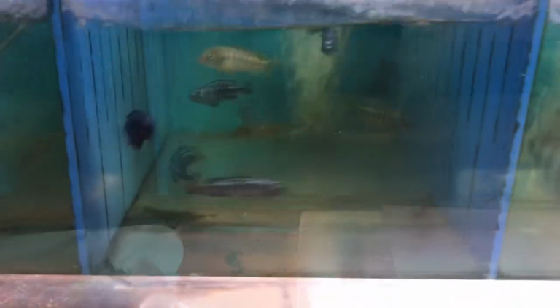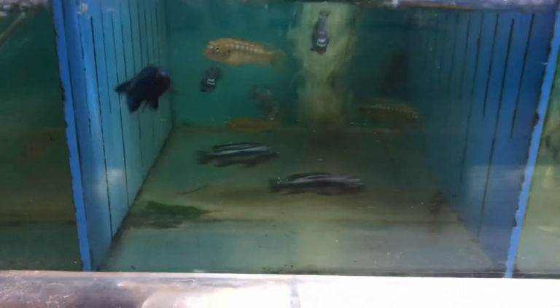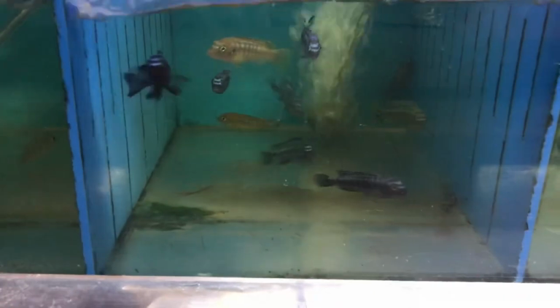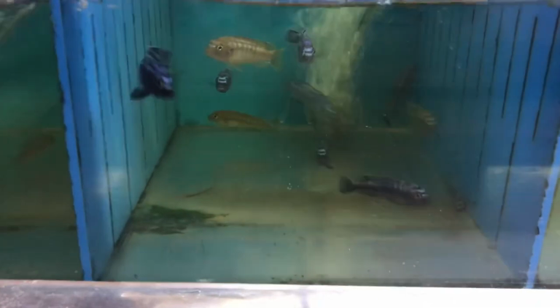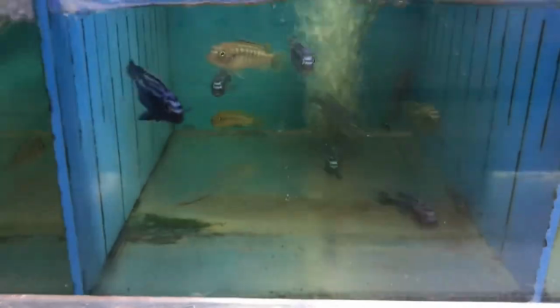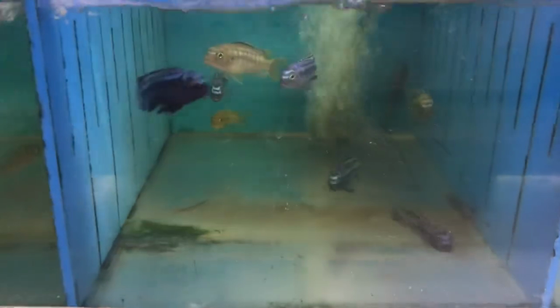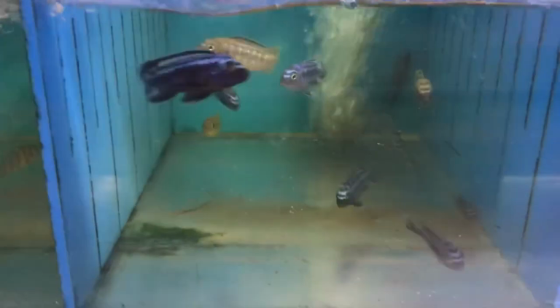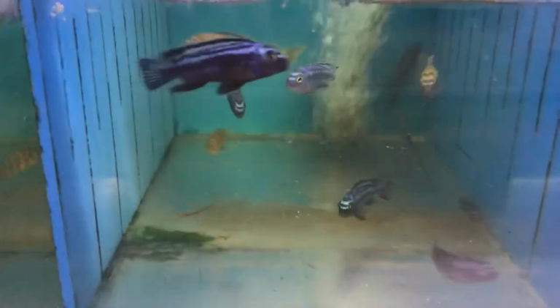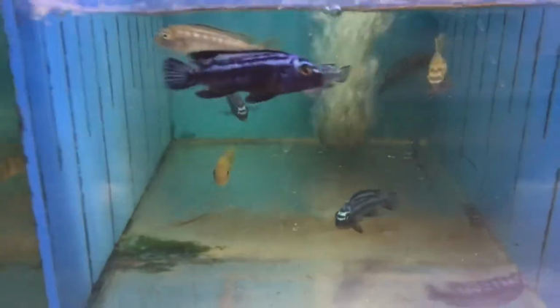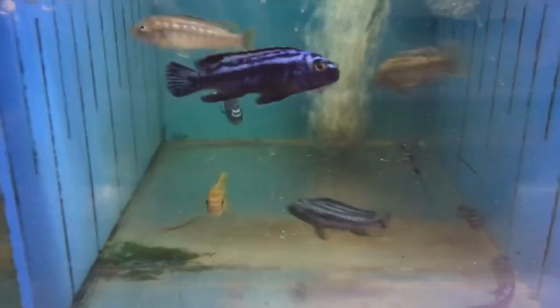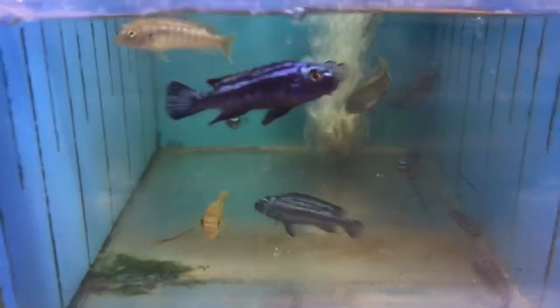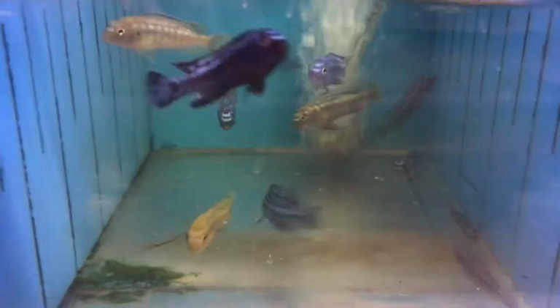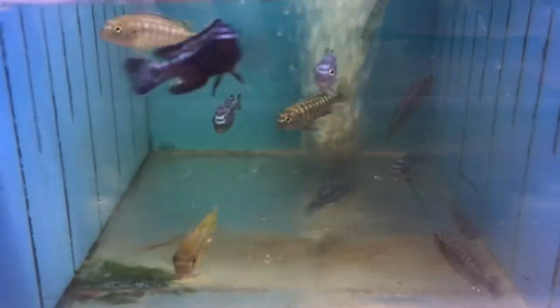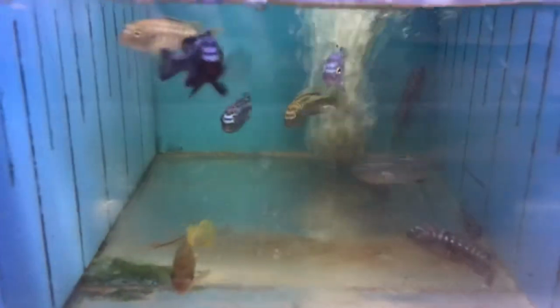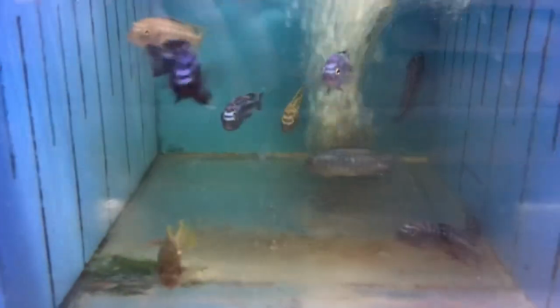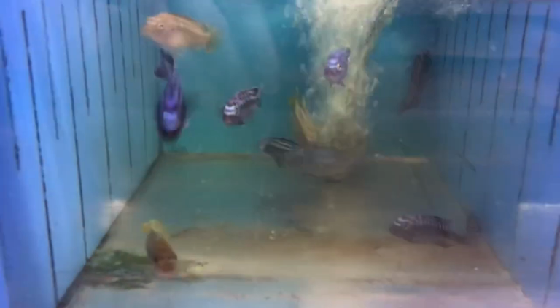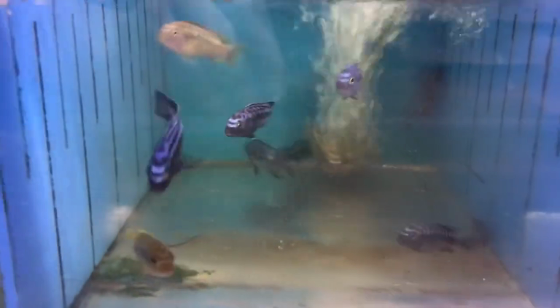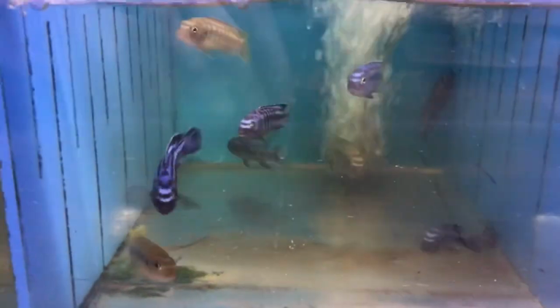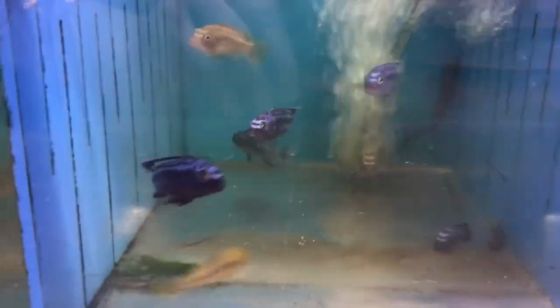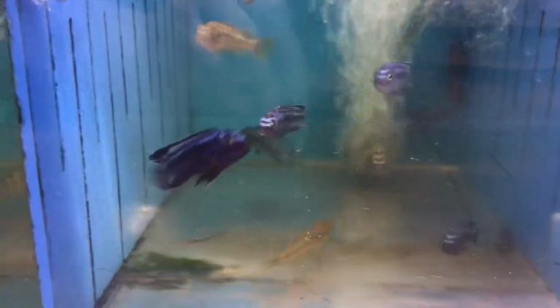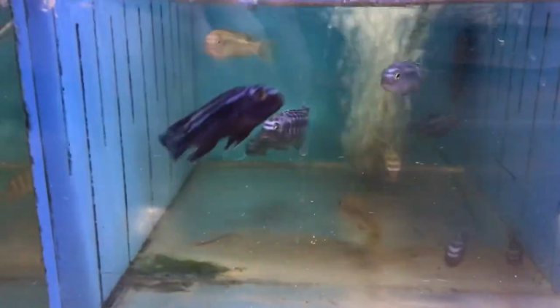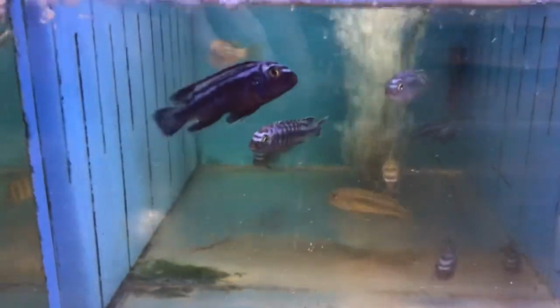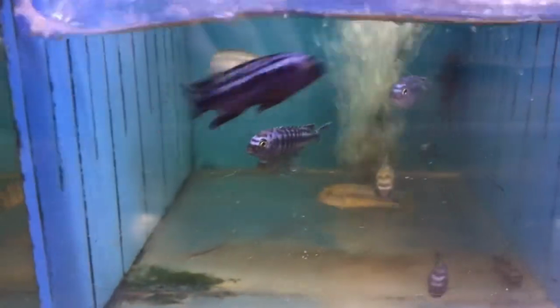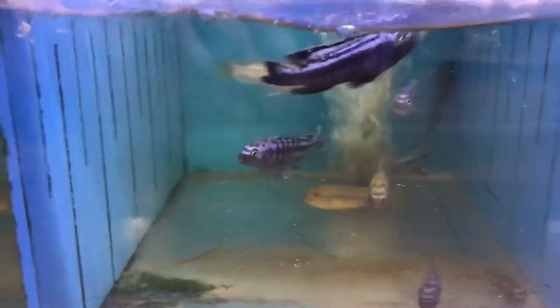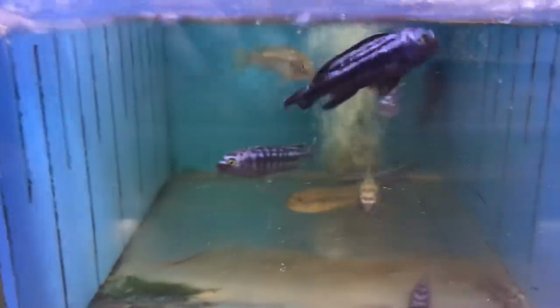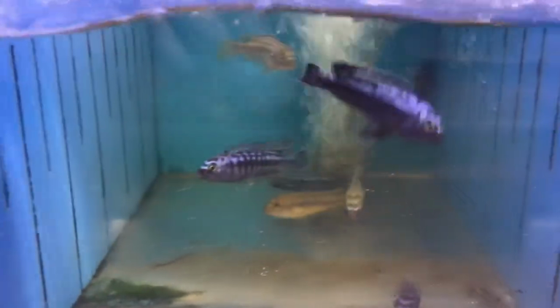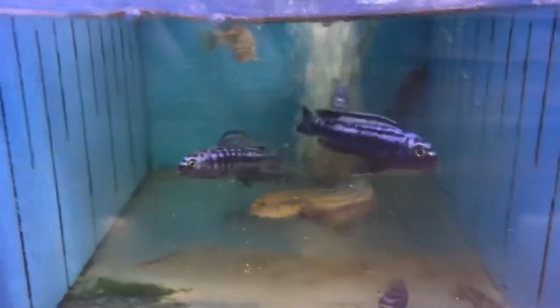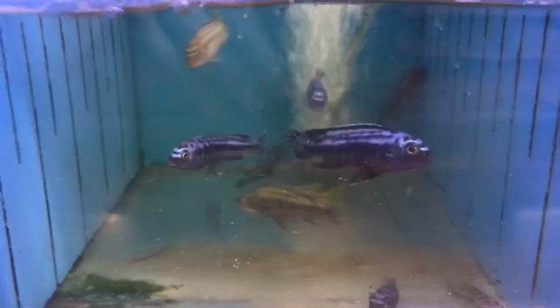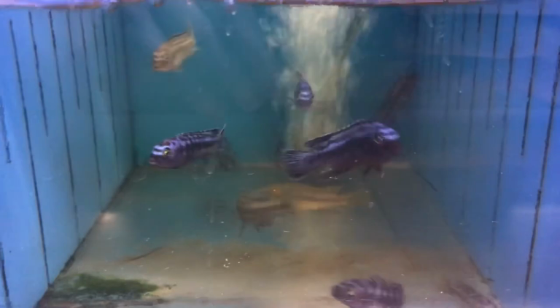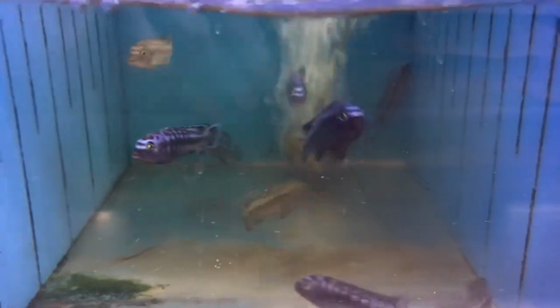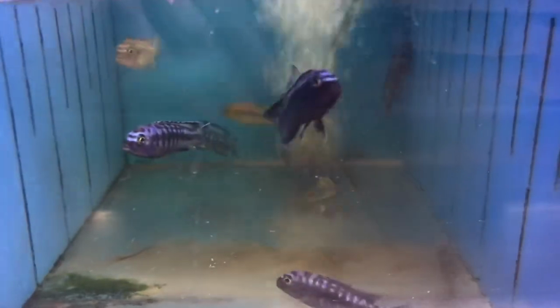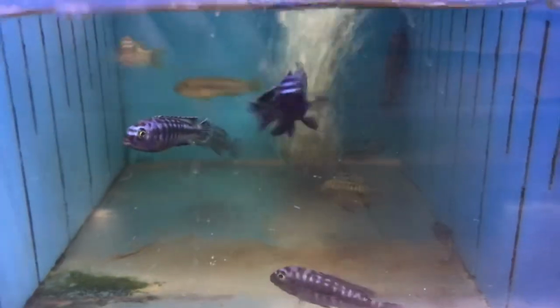They've got these johanni cichlids — they've got some pretty cool patterns and color to them.